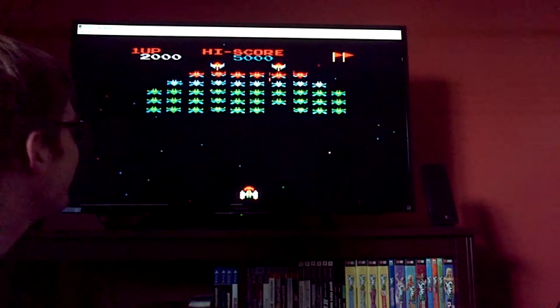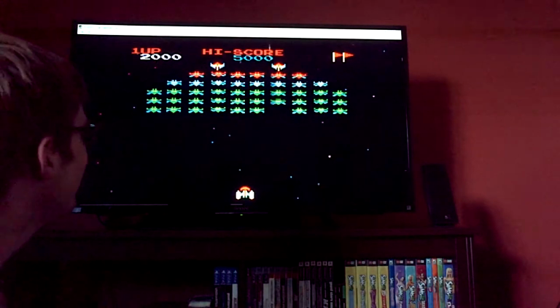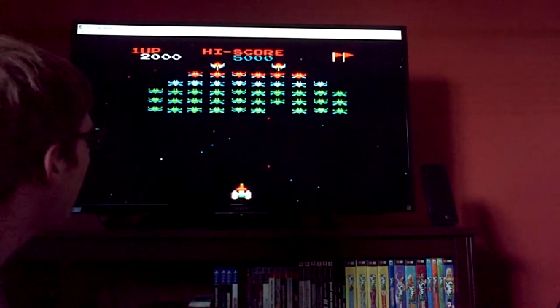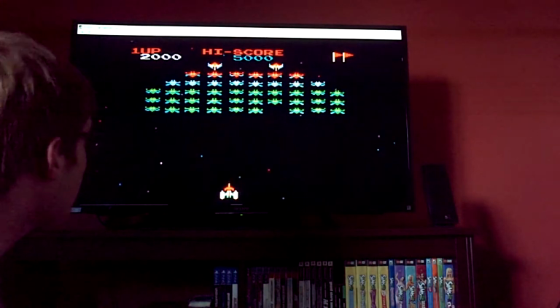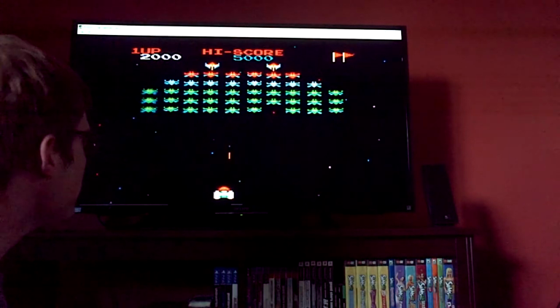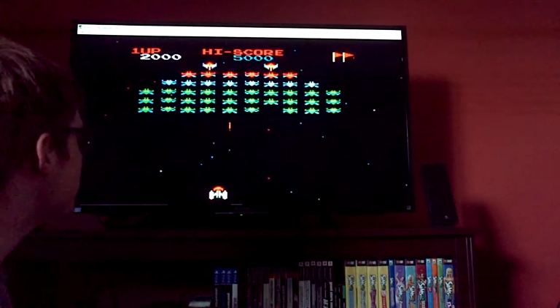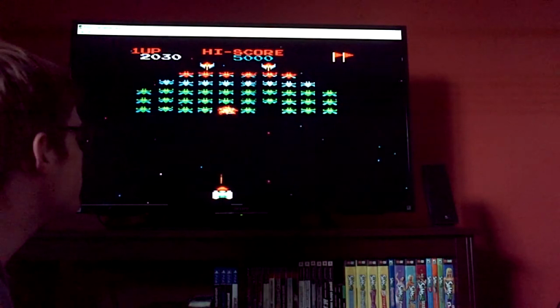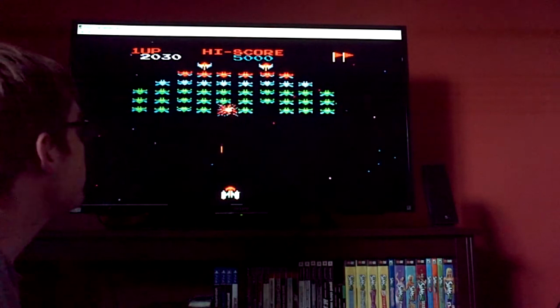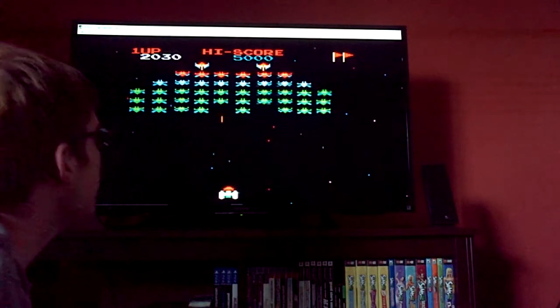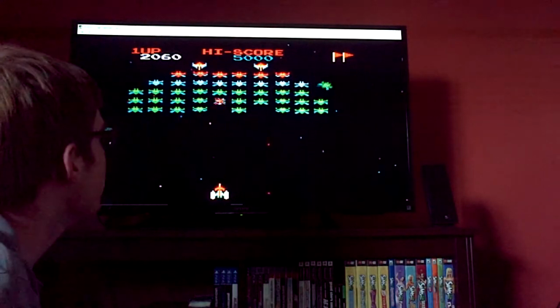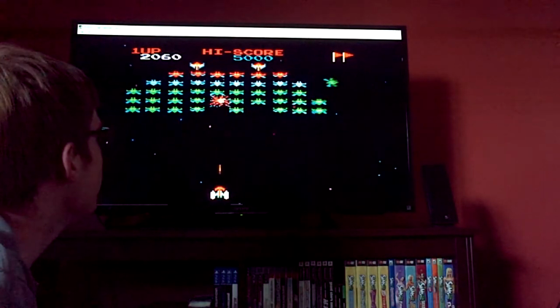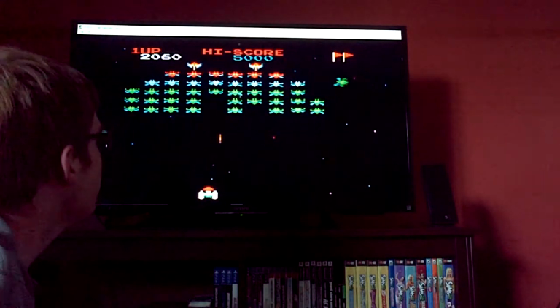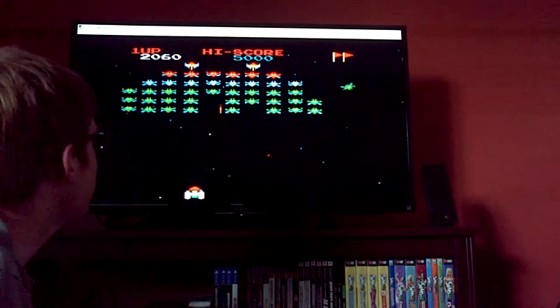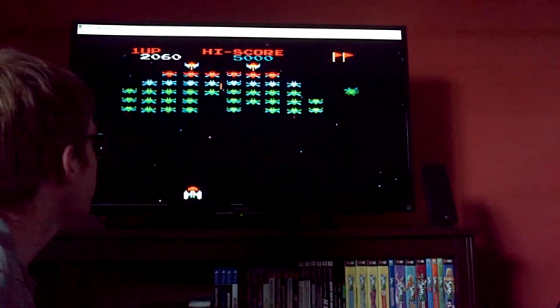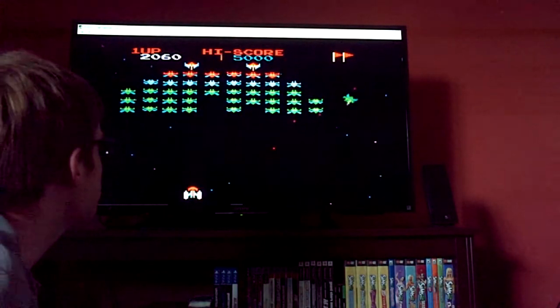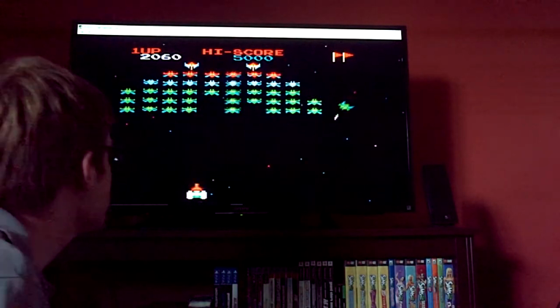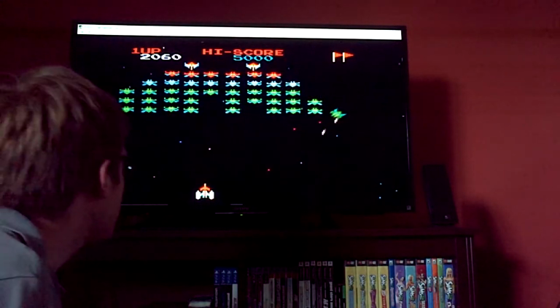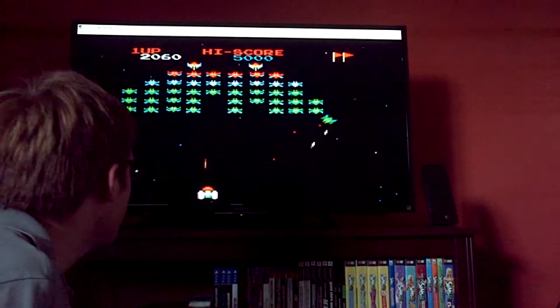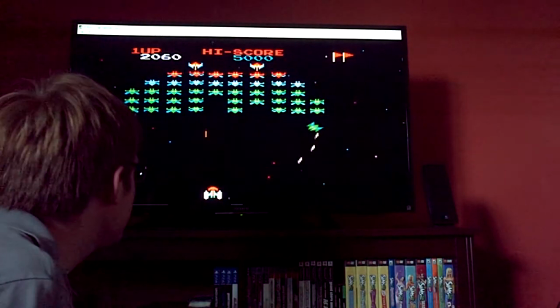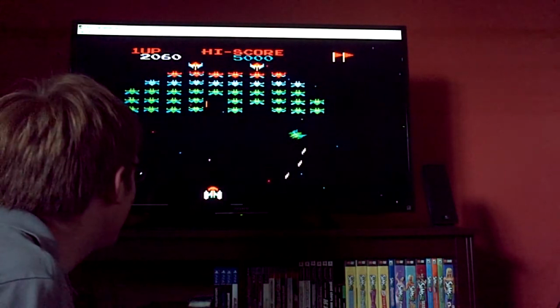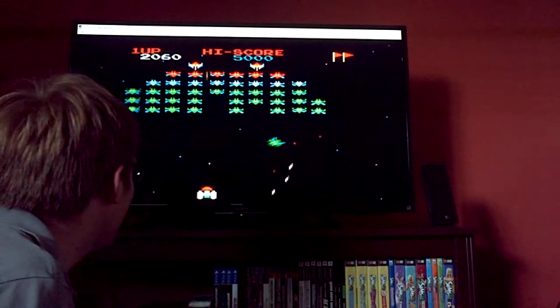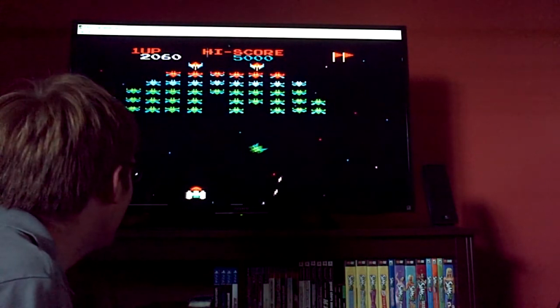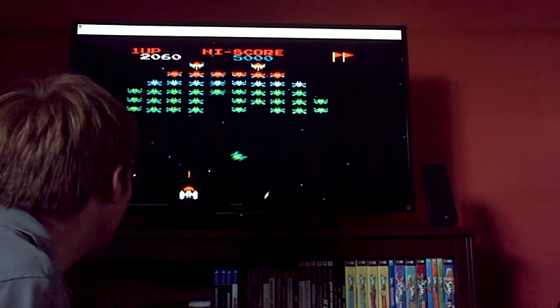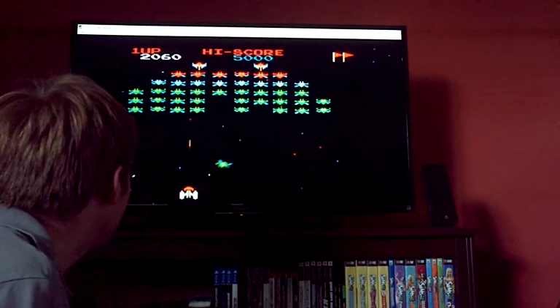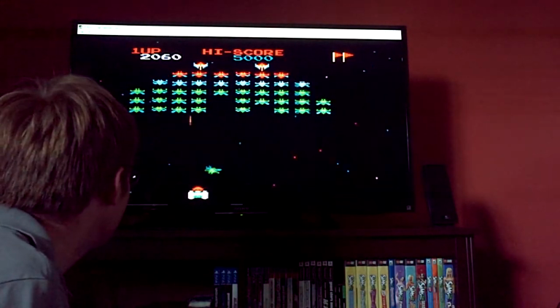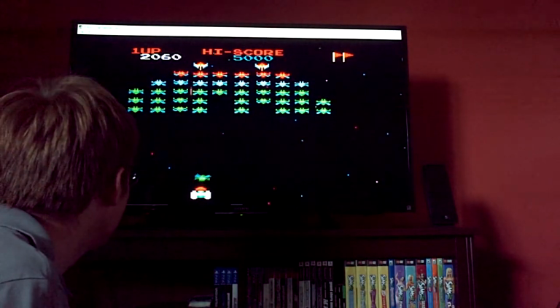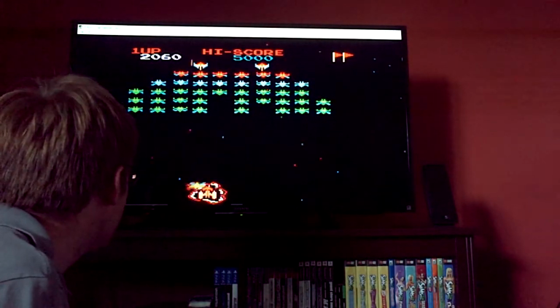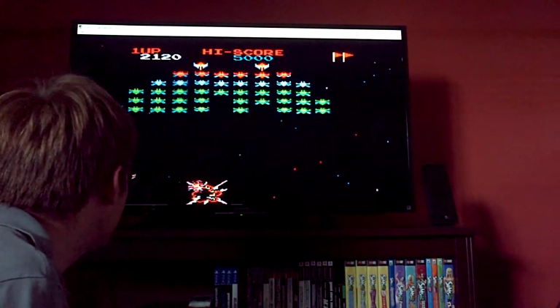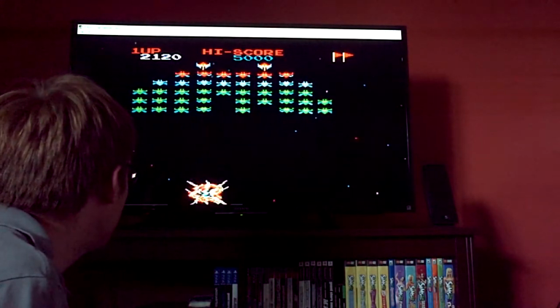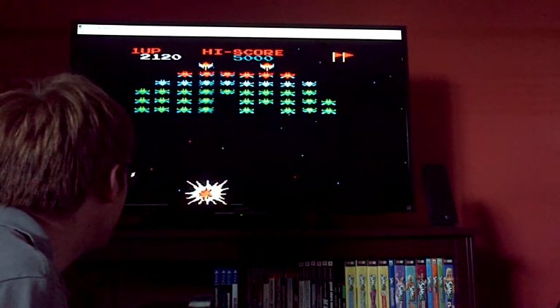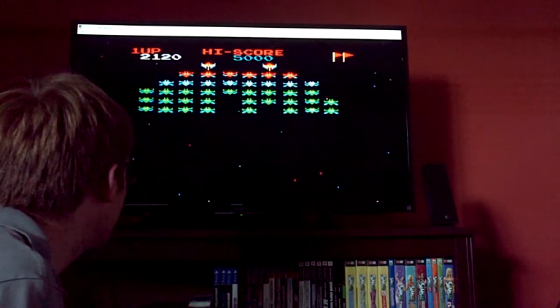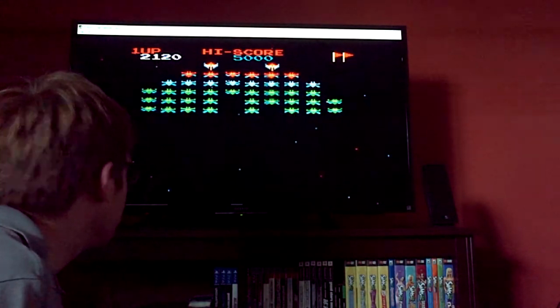I gotta admit, this is a very good cartridge — even if it's a Chinese knockoff, it's a very good one.